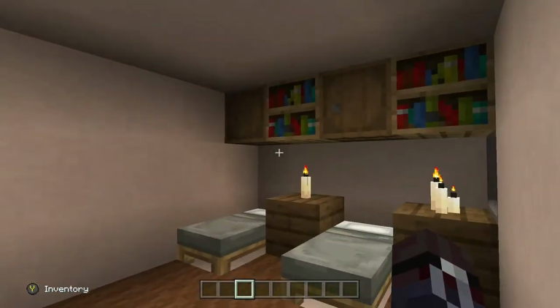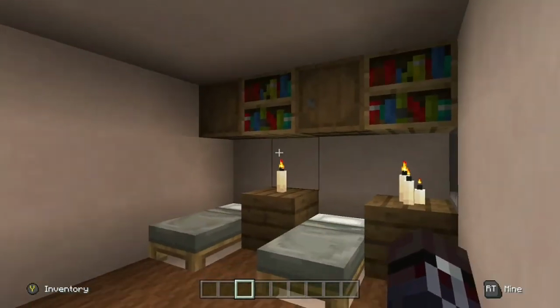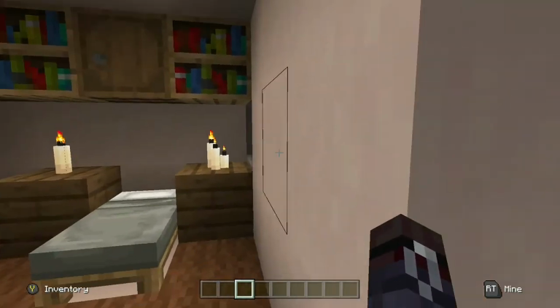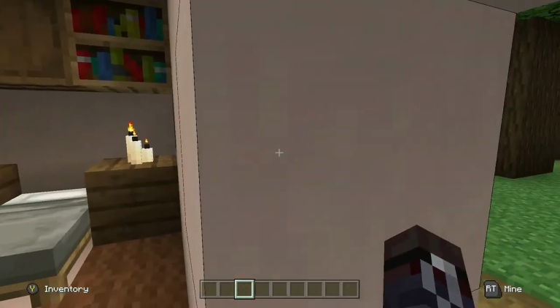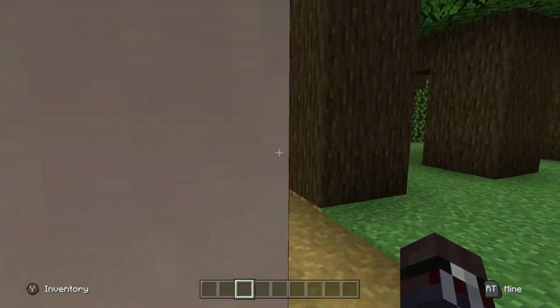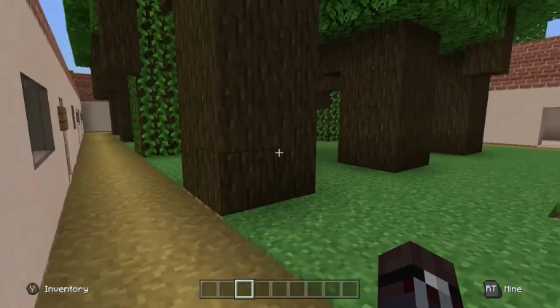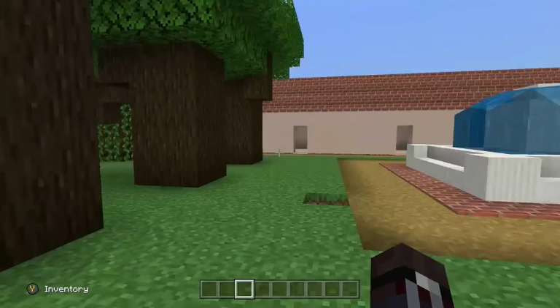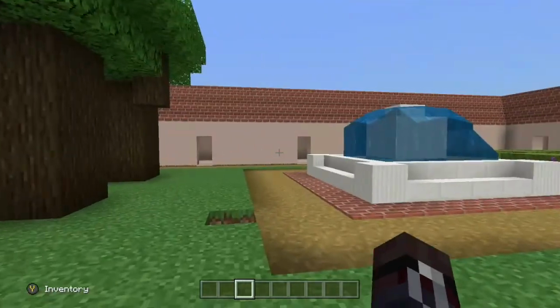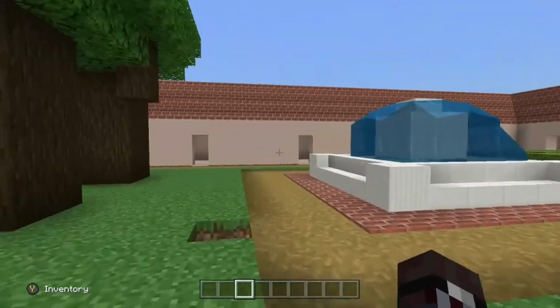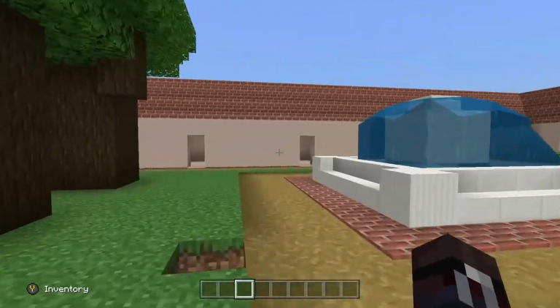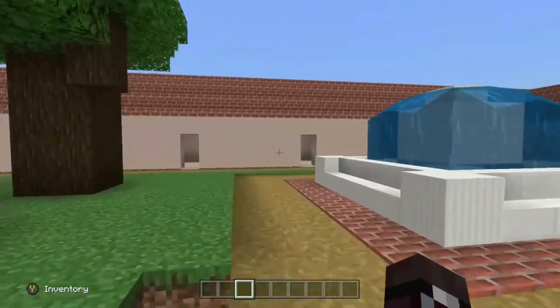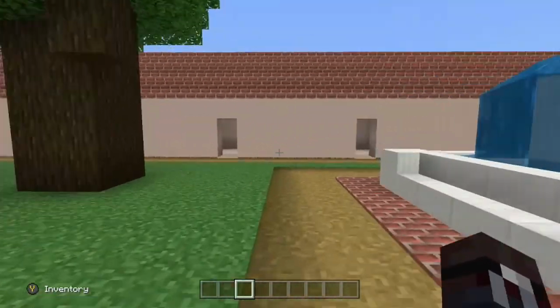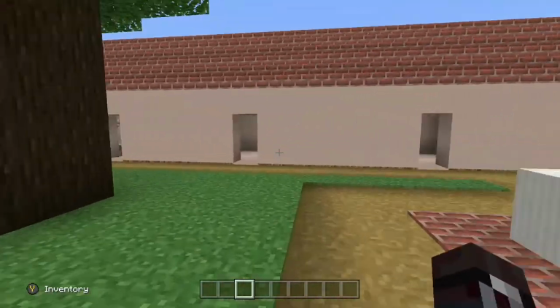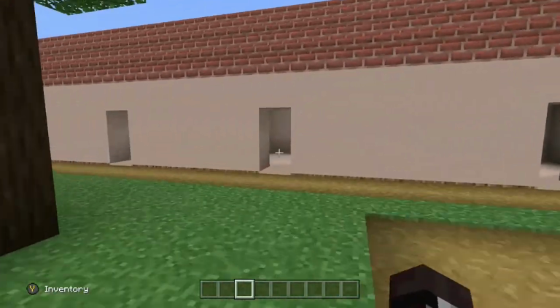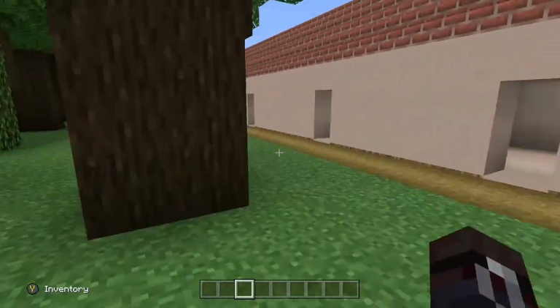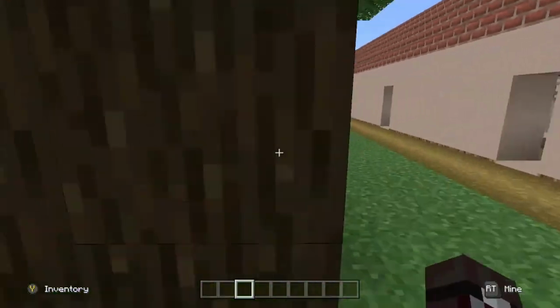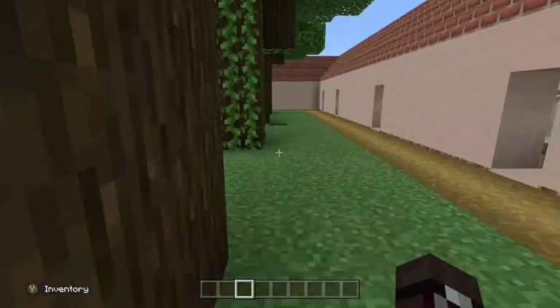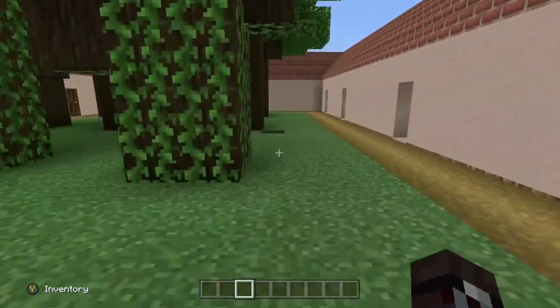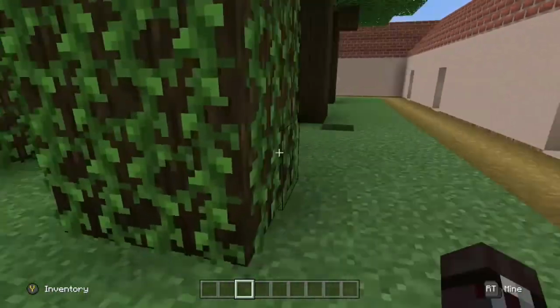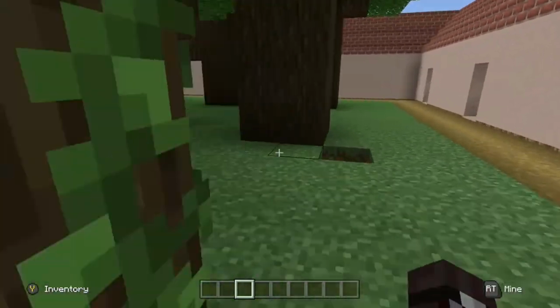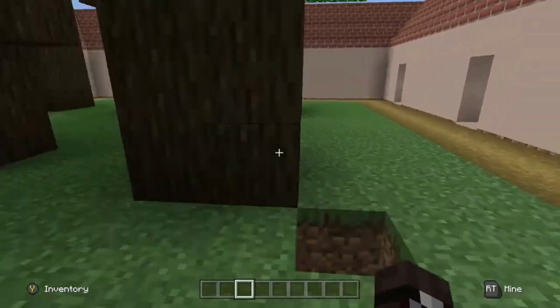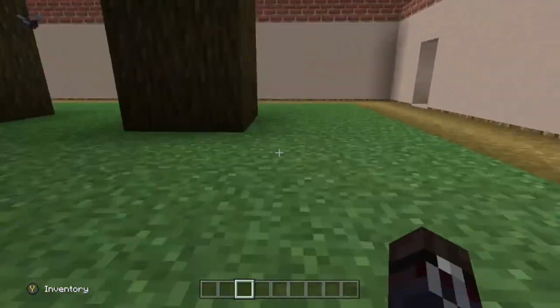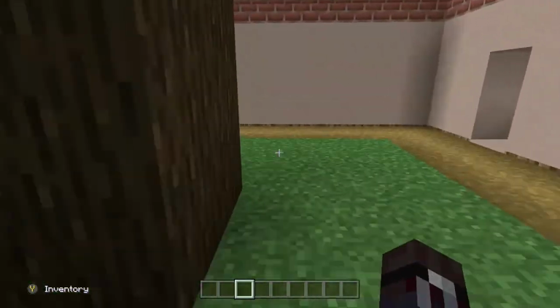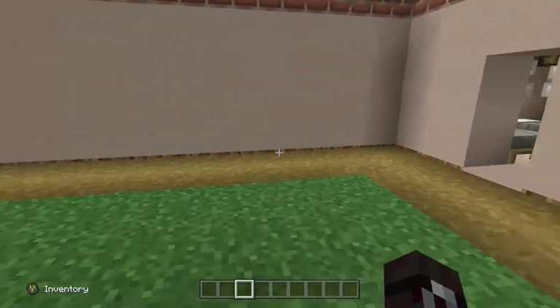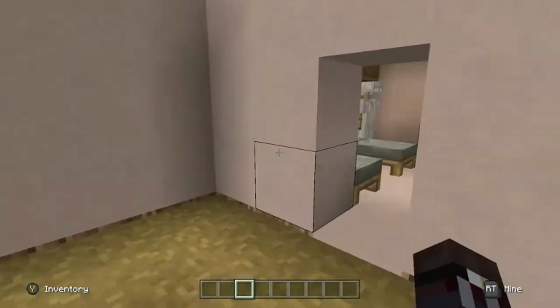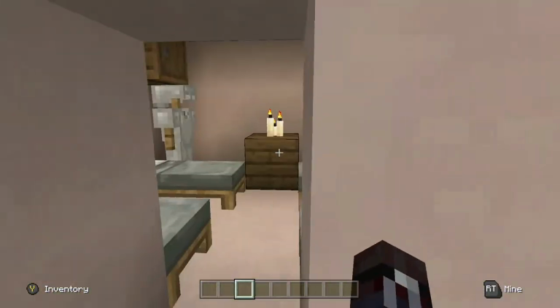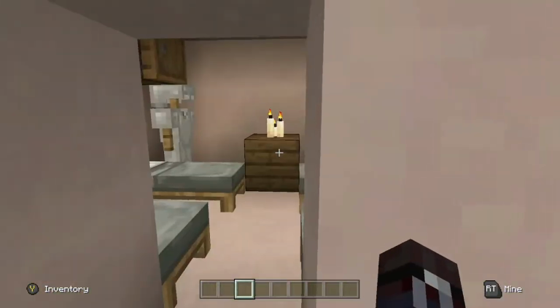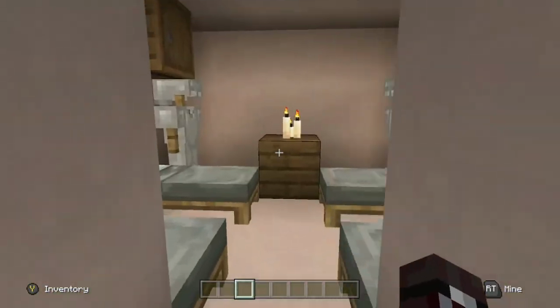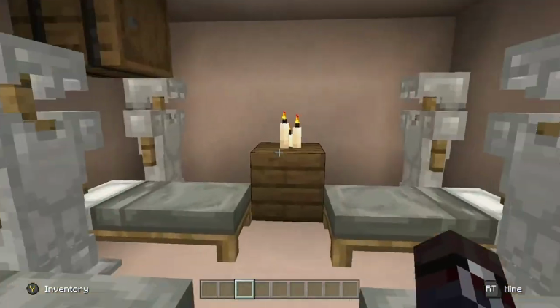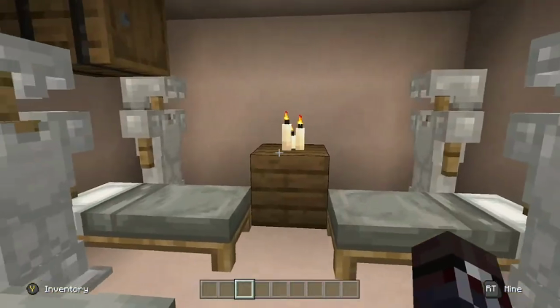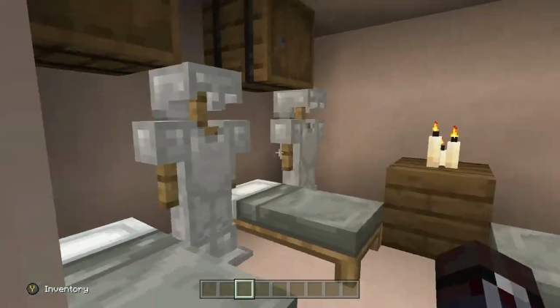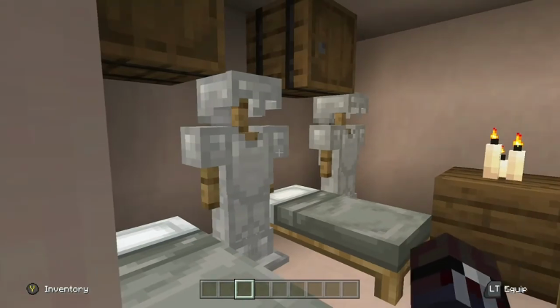This is where the warriors will sleep, where they have their armor, their beds, and their storage.